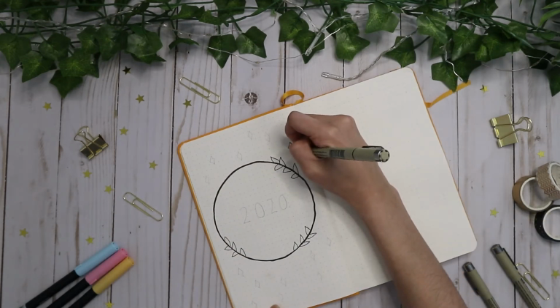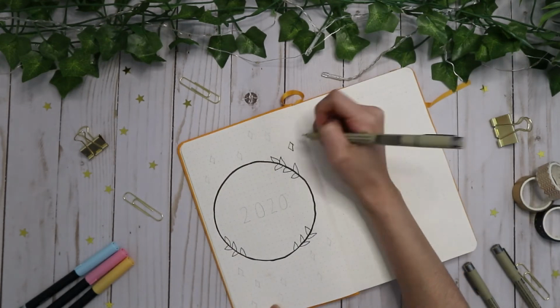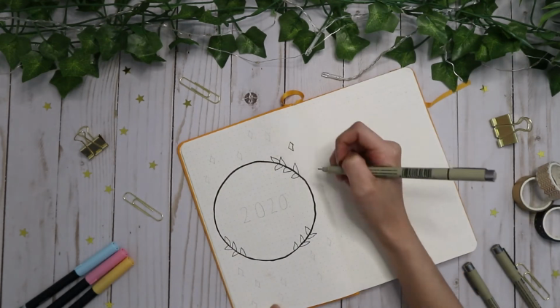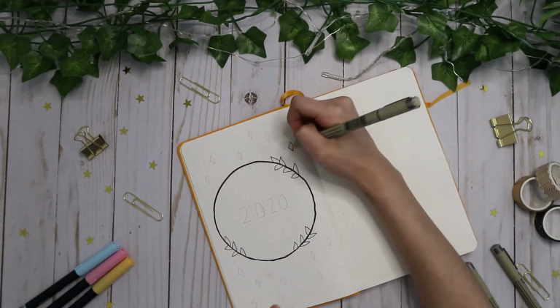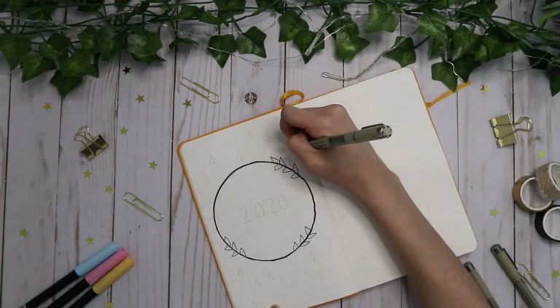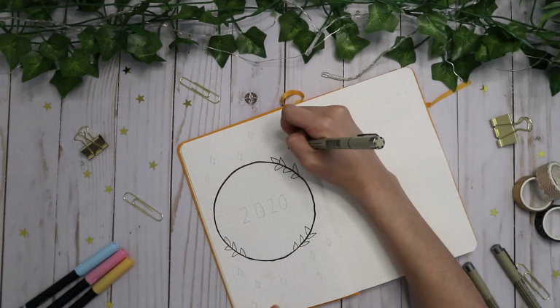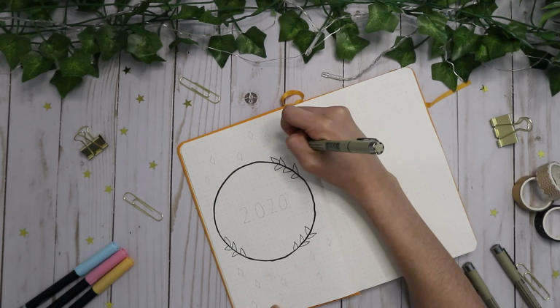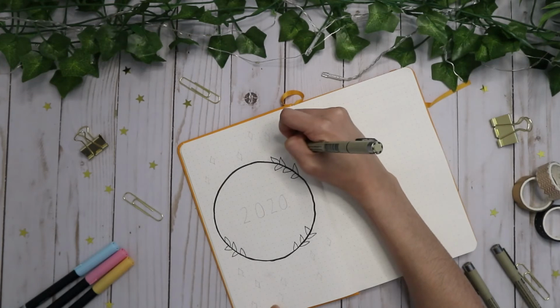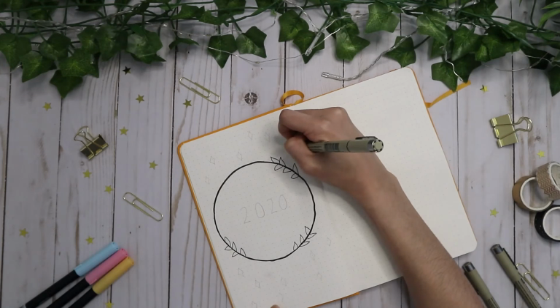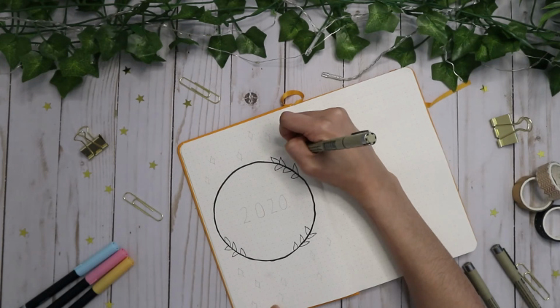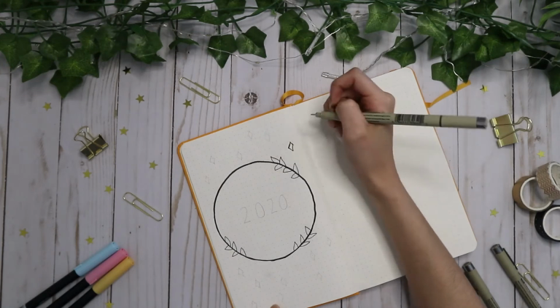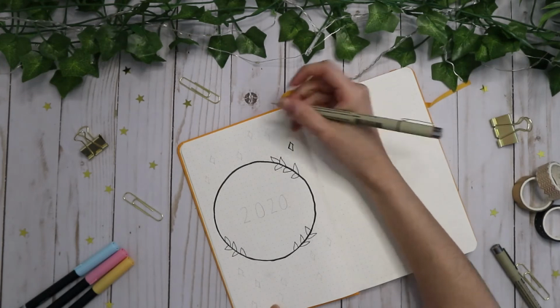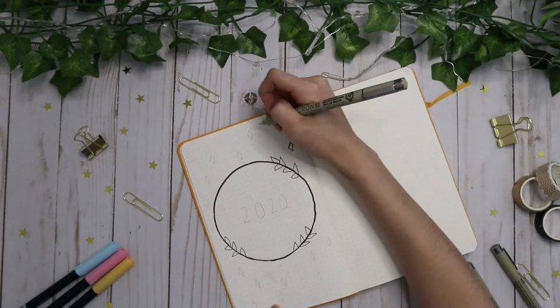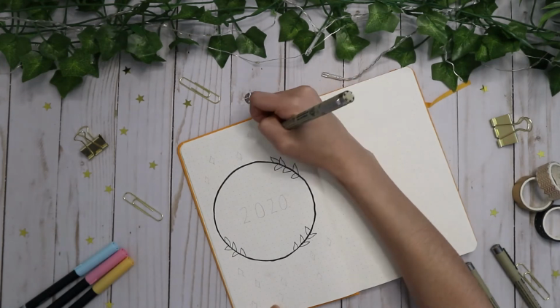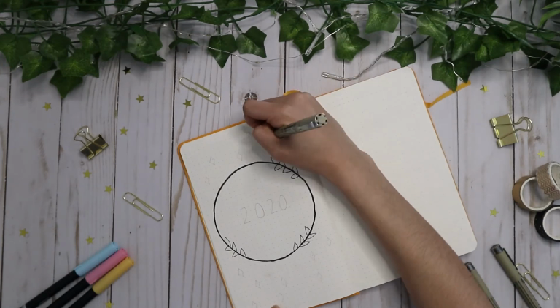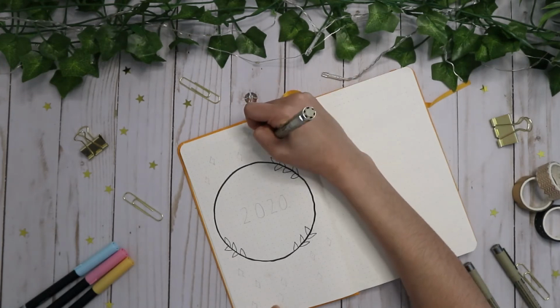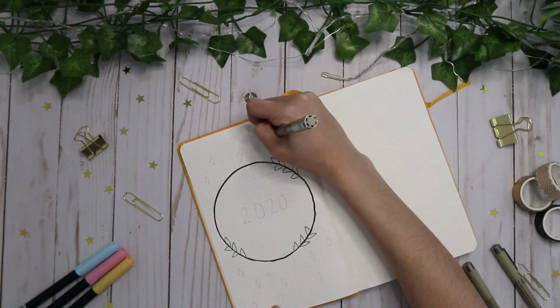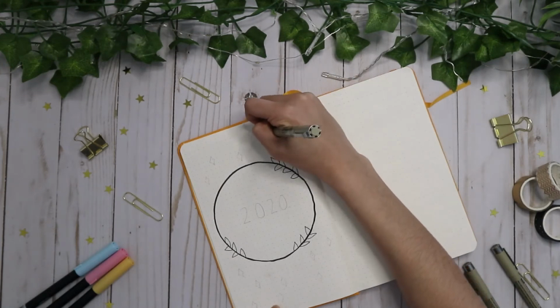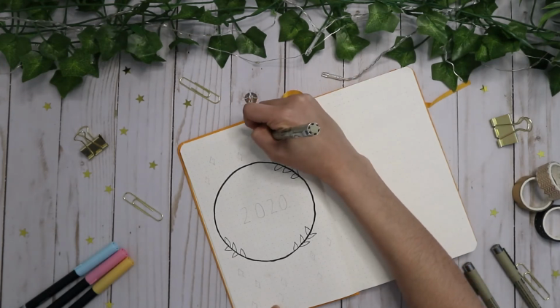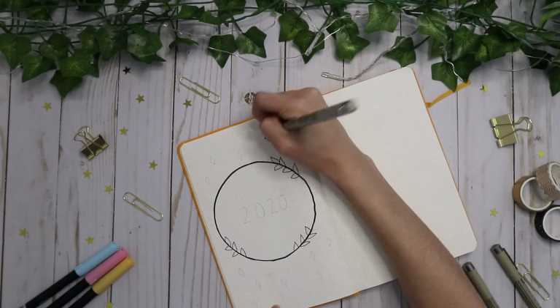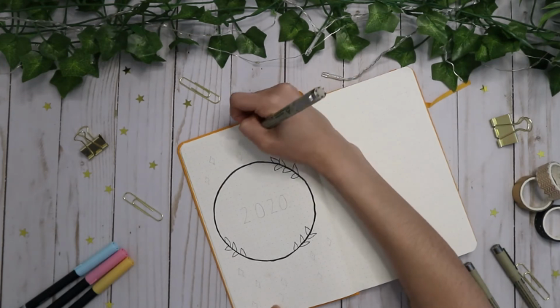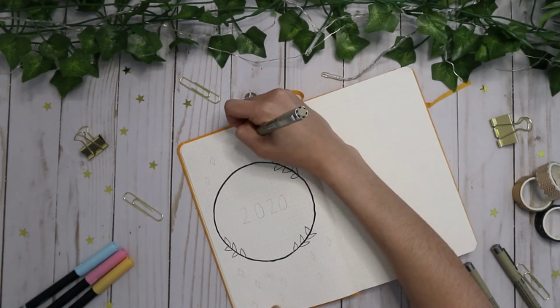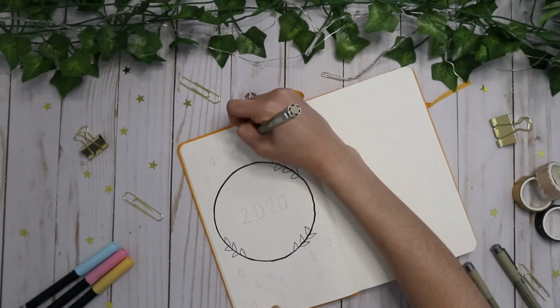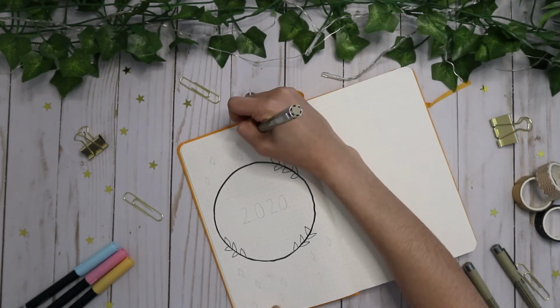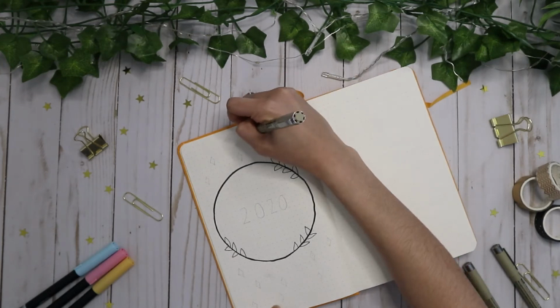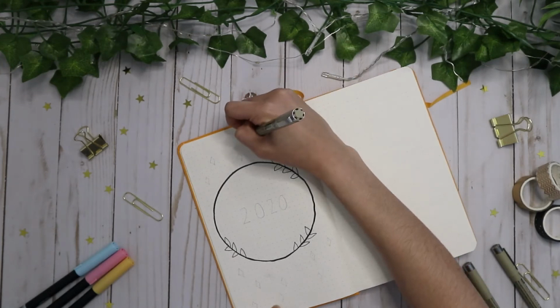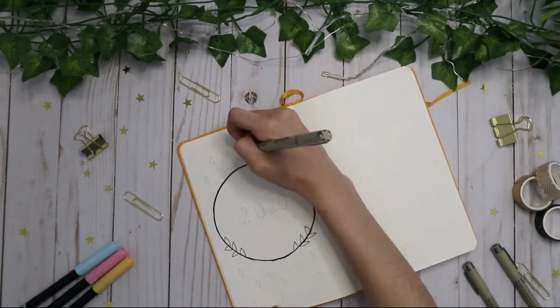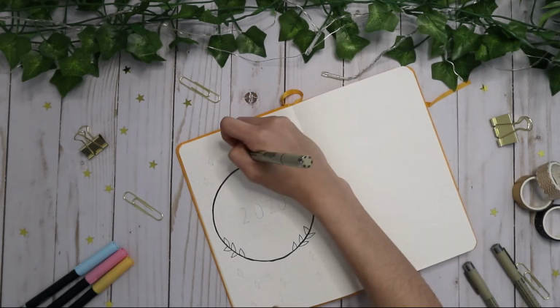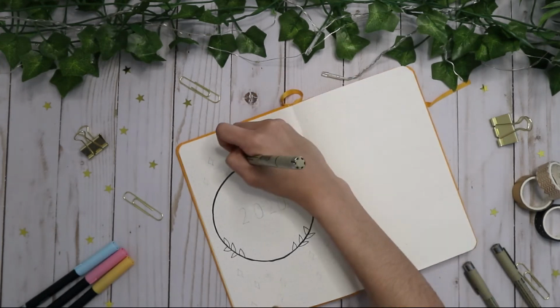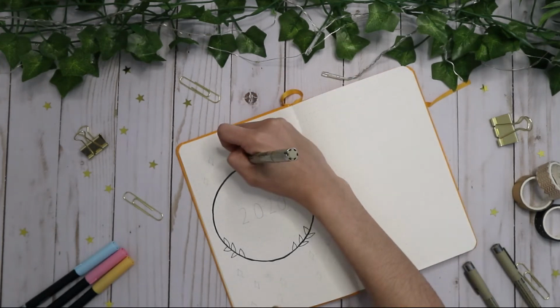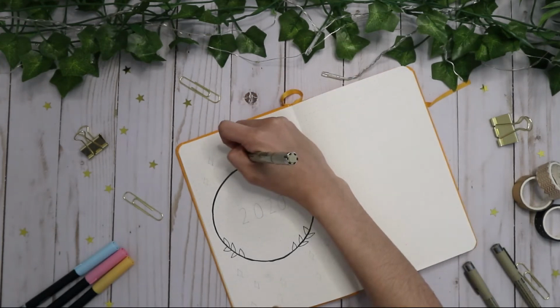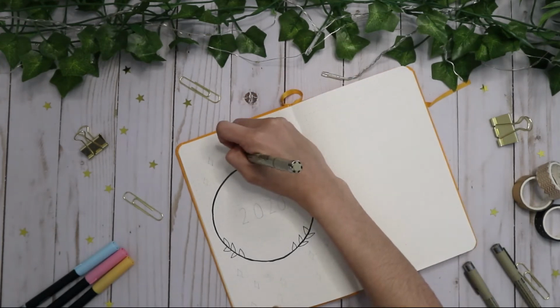I decided that I wanted a little bit more on the page, so I outlined some stars all around the circle.